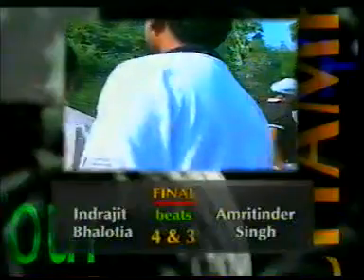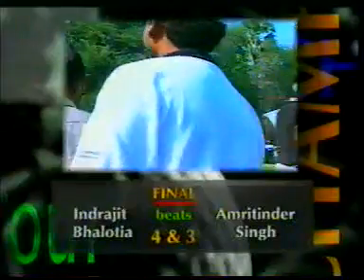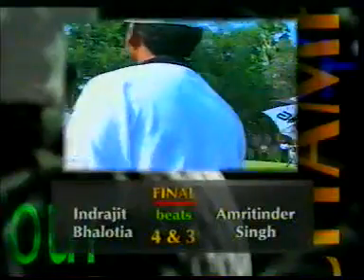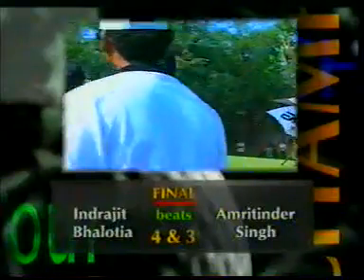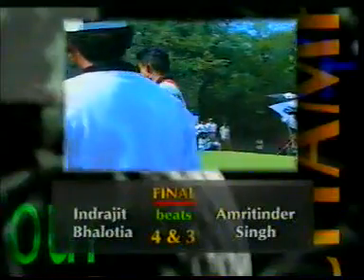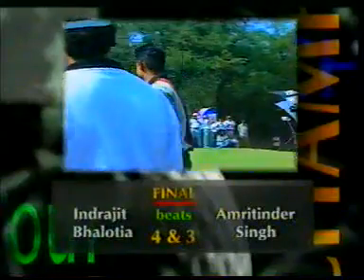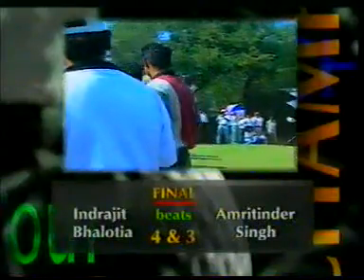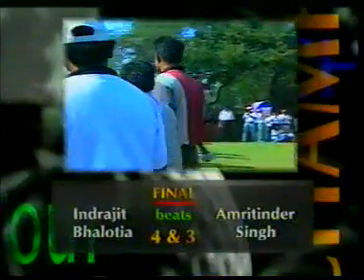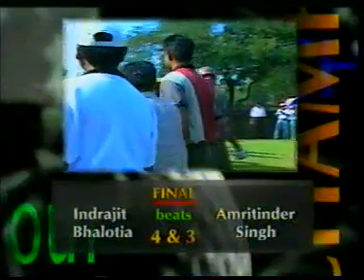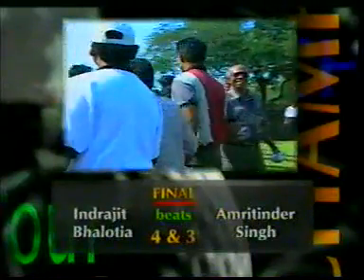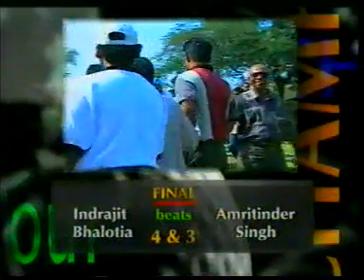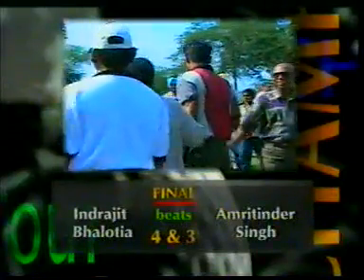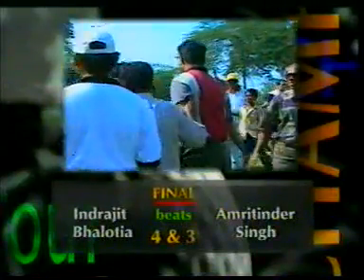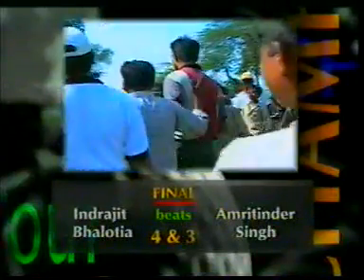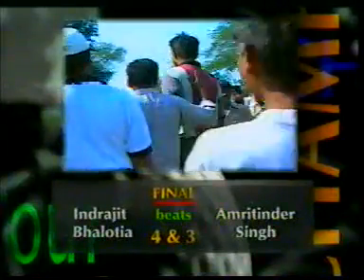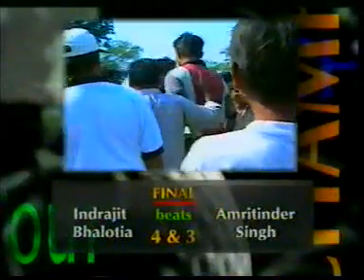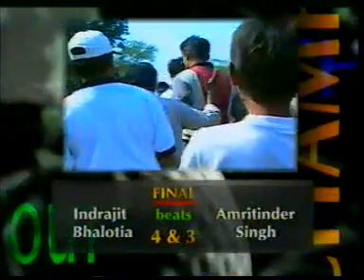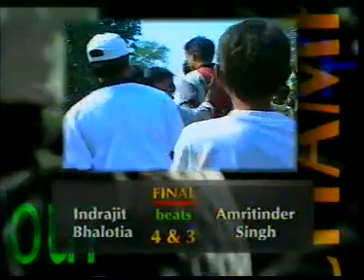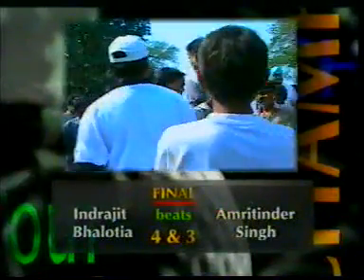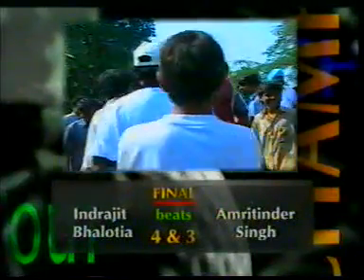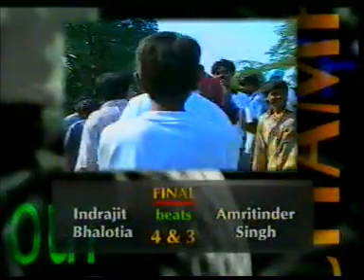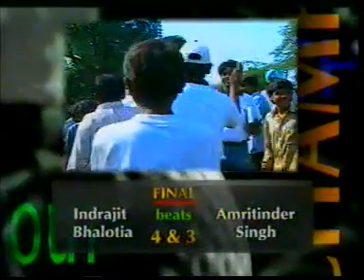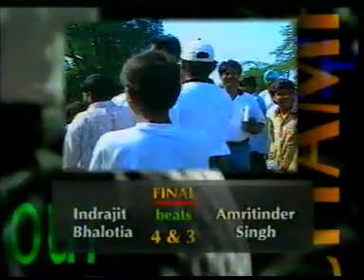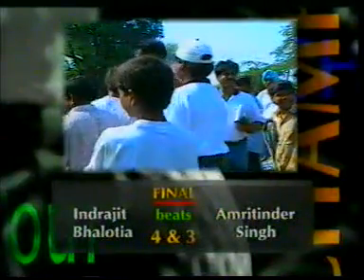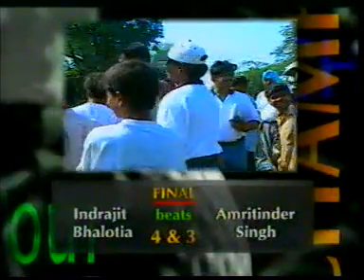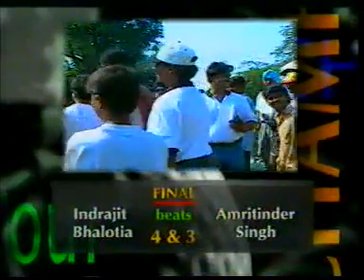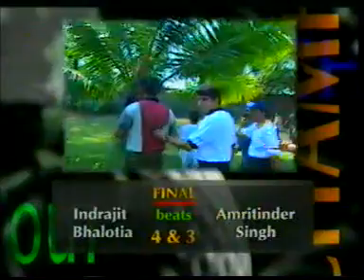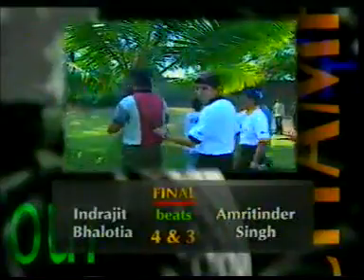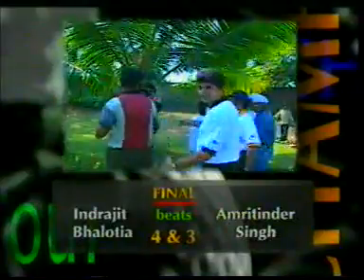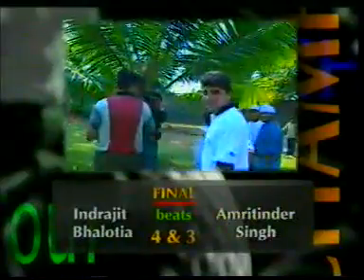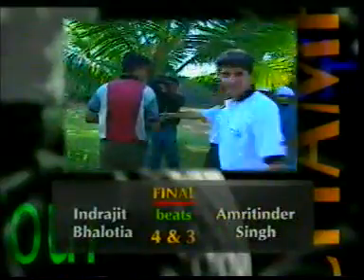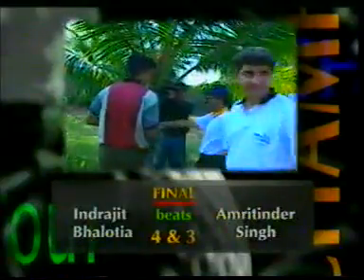Well done, Inderjit Volodya. The final score, four and three, for this man from Calcutta, taking away the biggest prize in Indian golf.